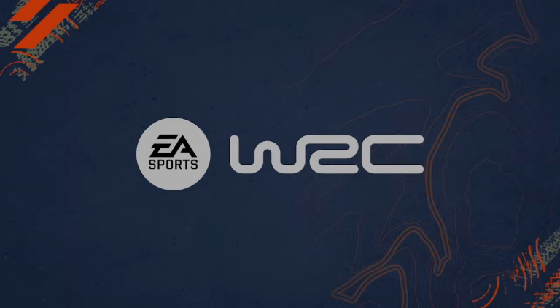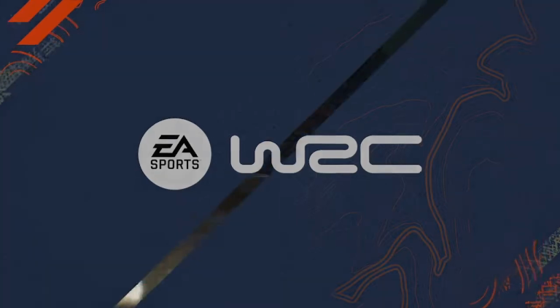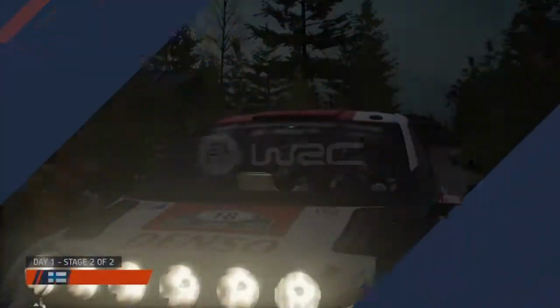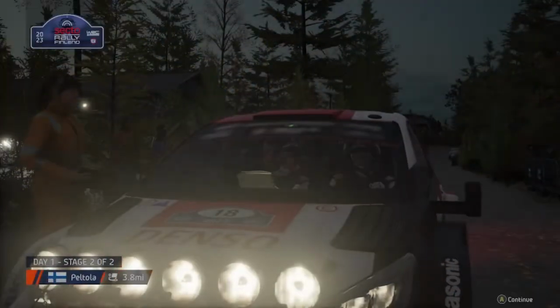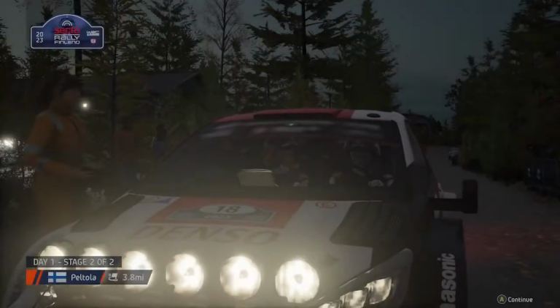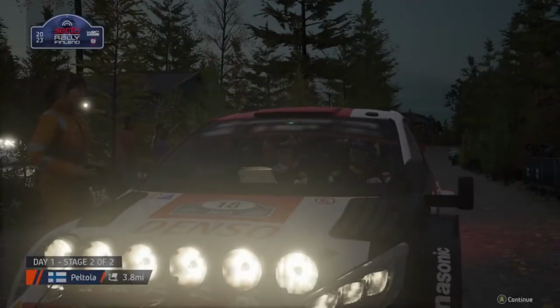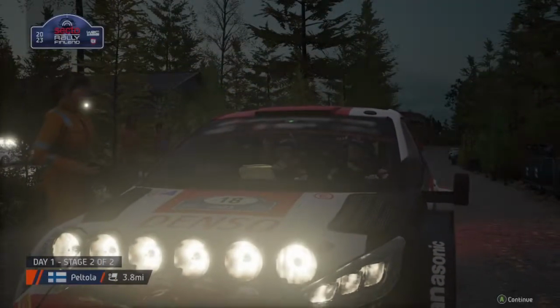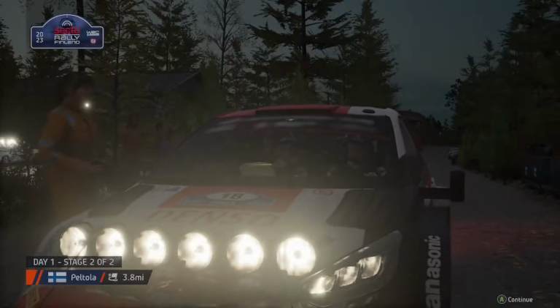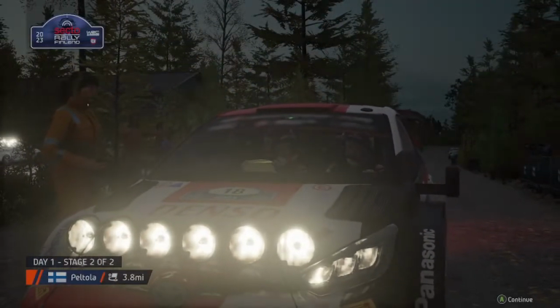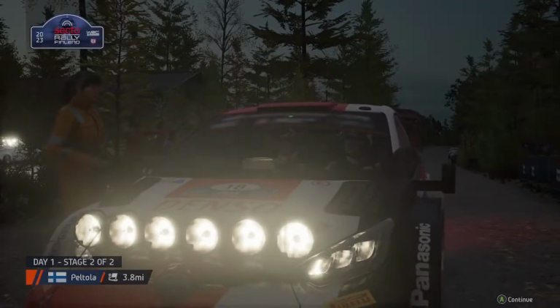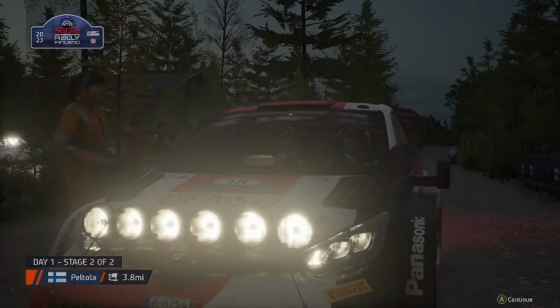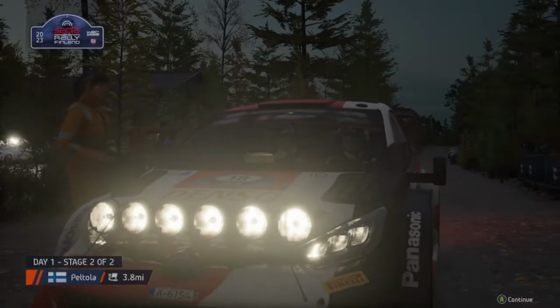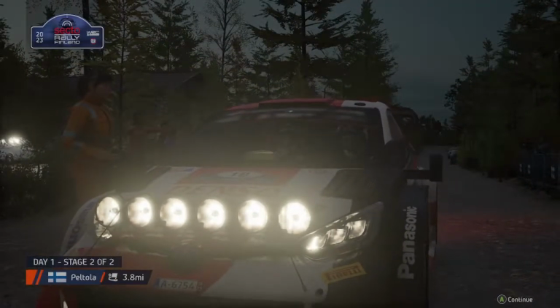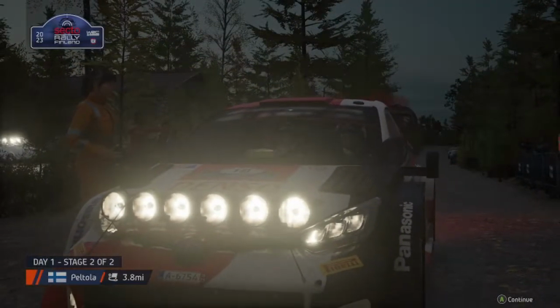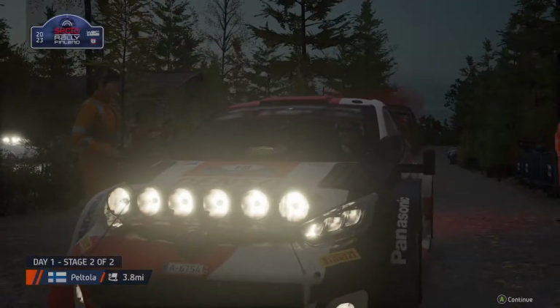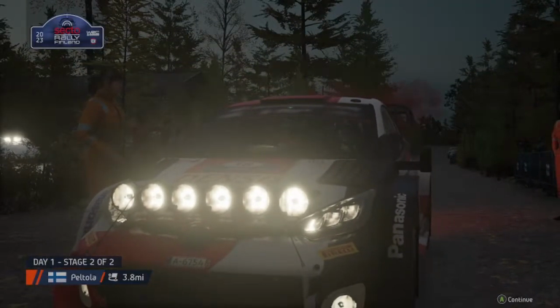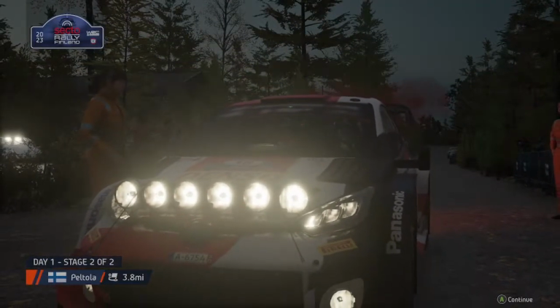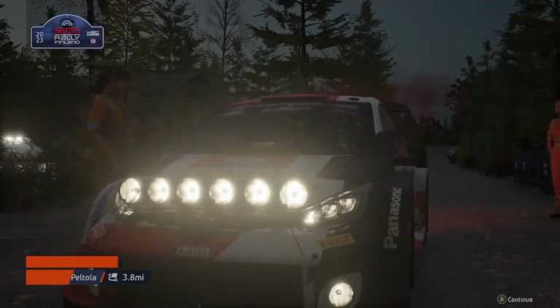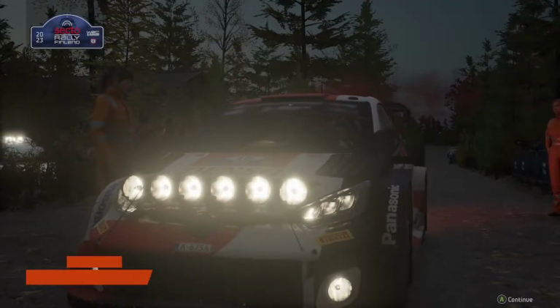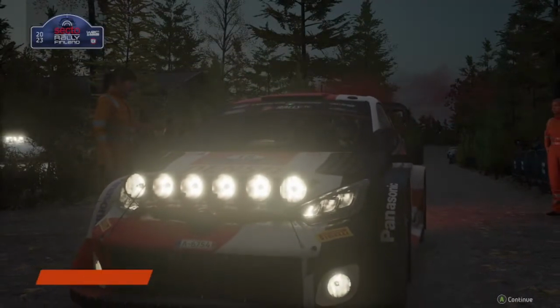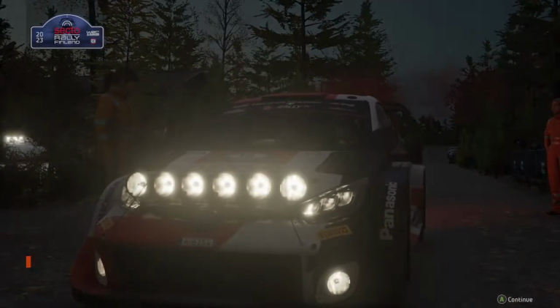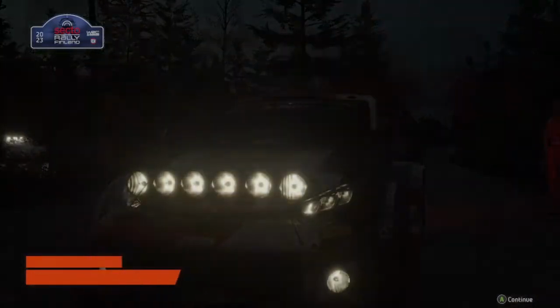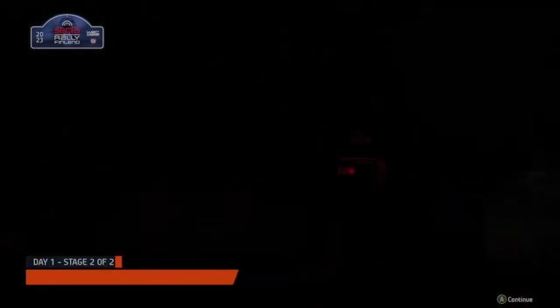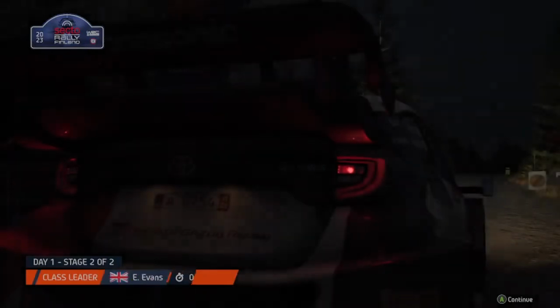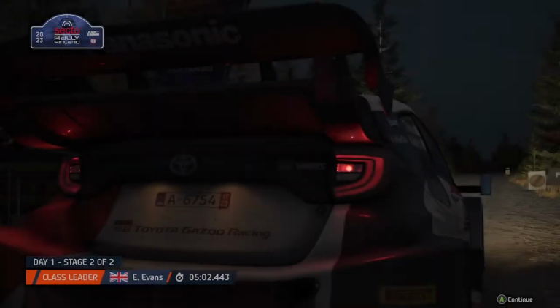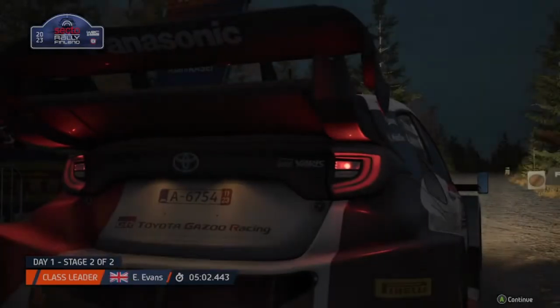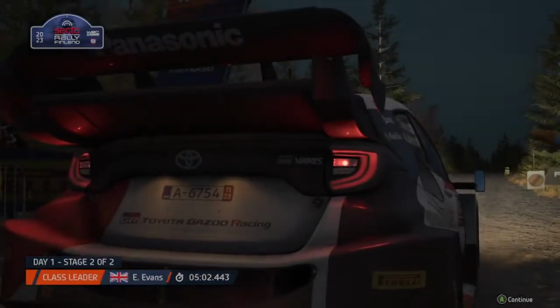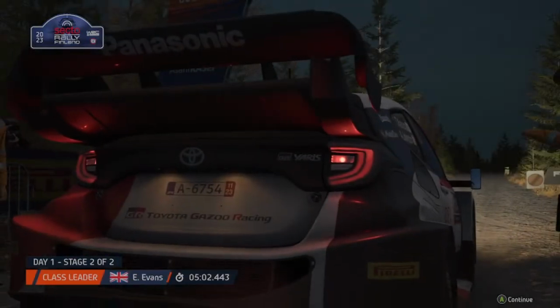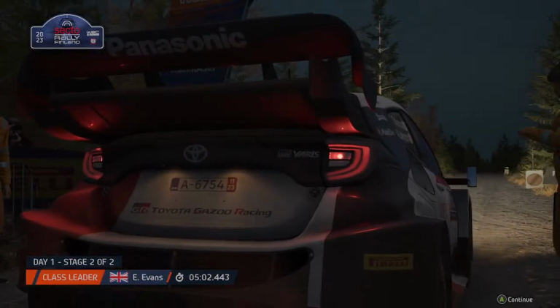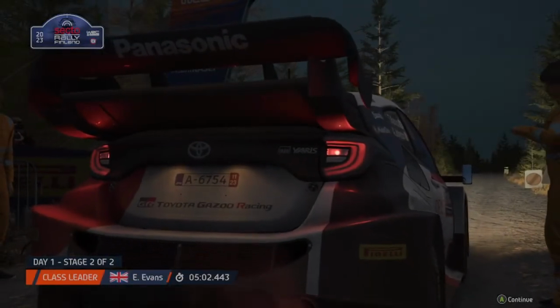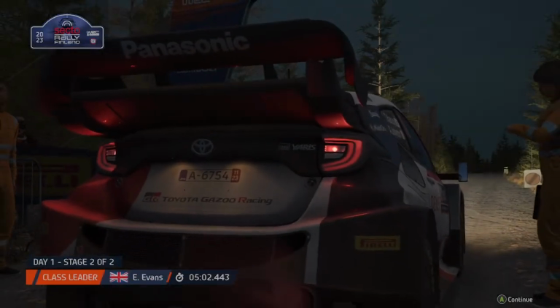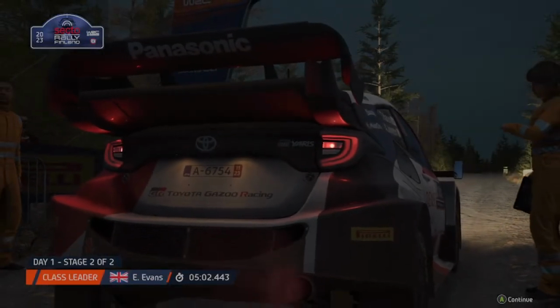Each then but no less intense. Let's see if this crew can balance the desire to push with the need to stay consistent.